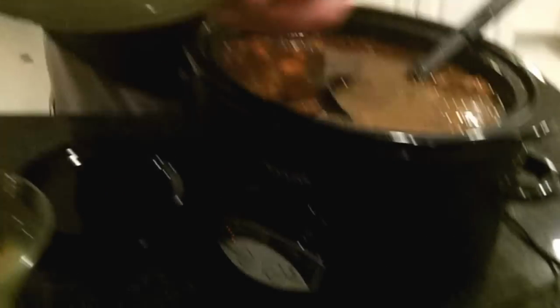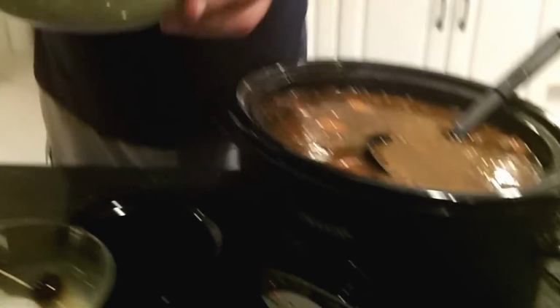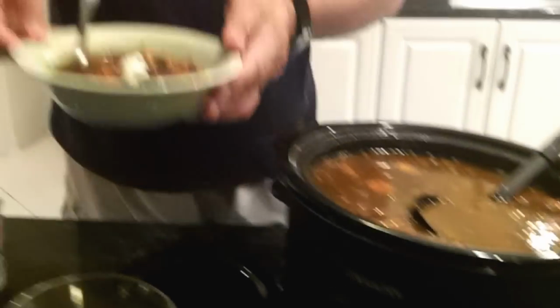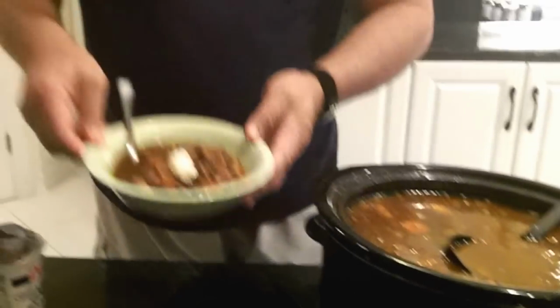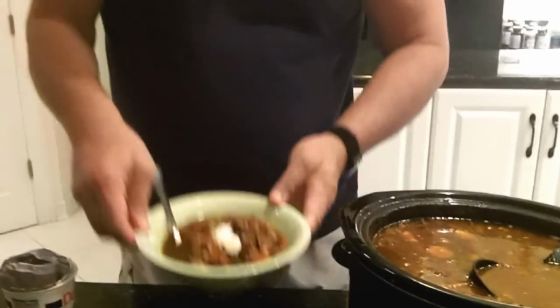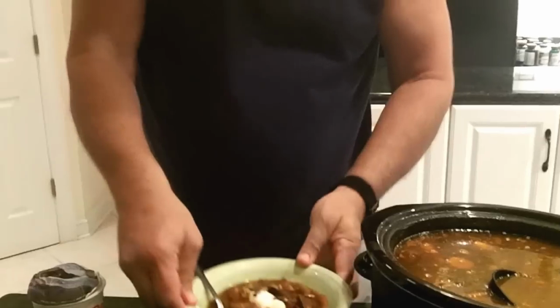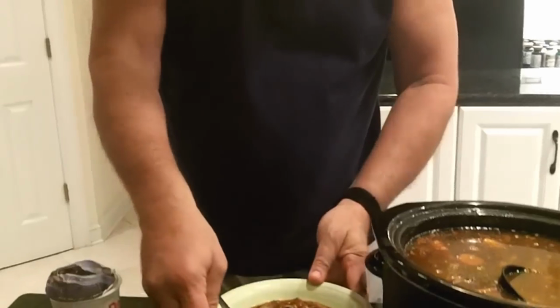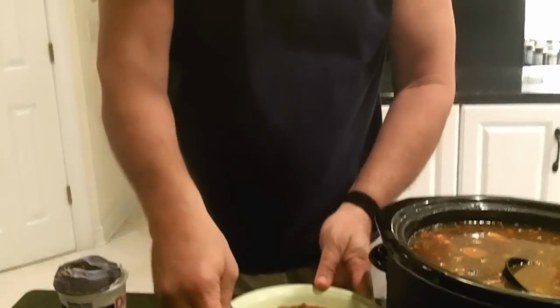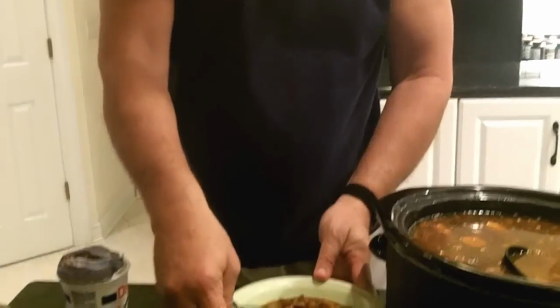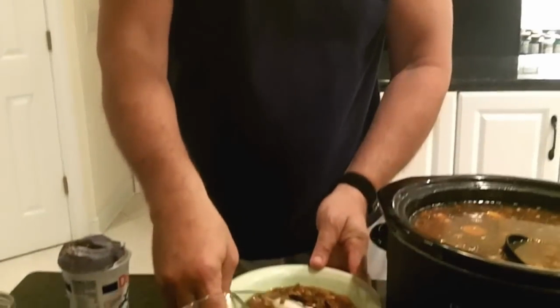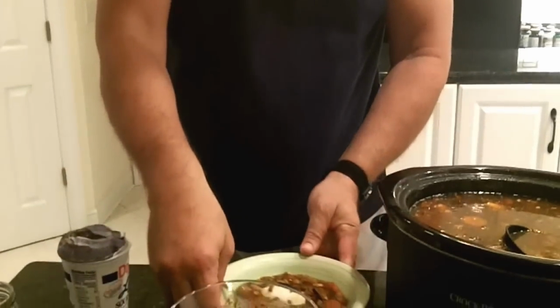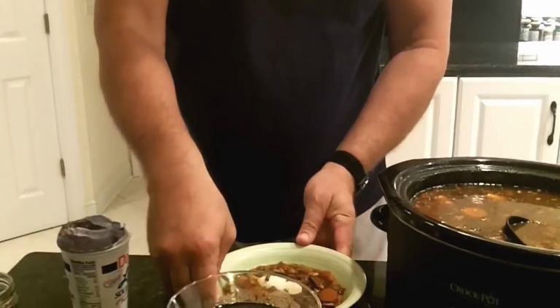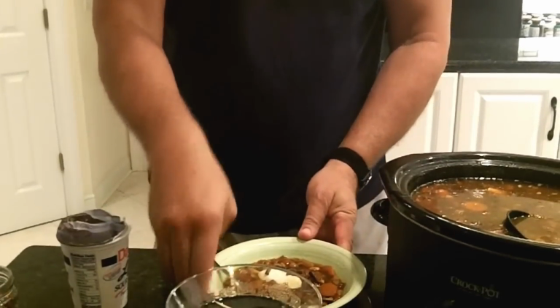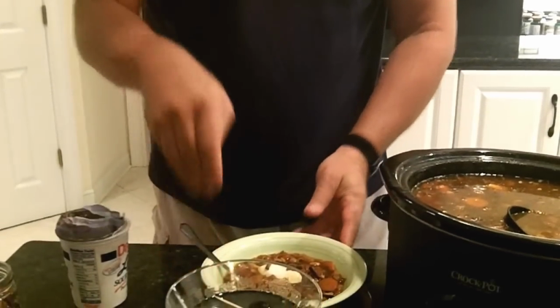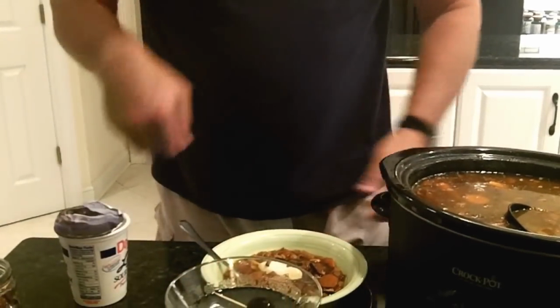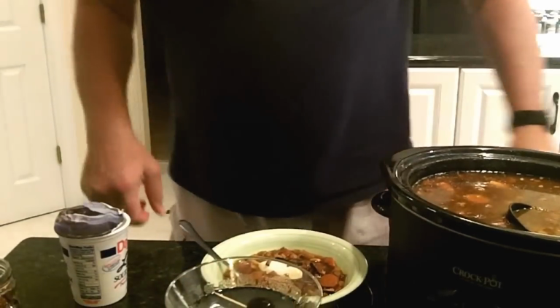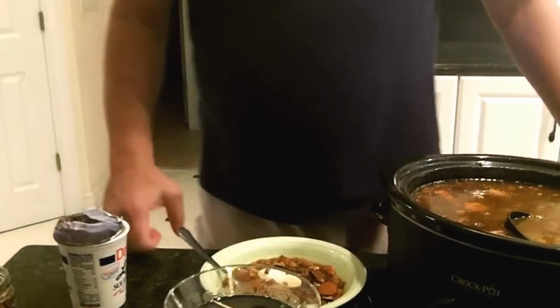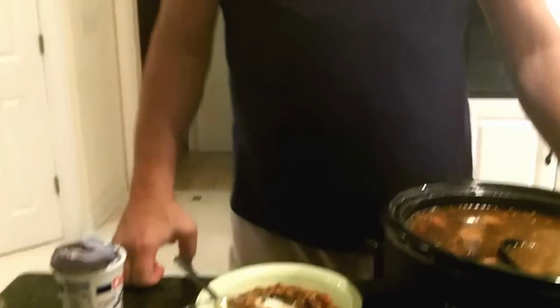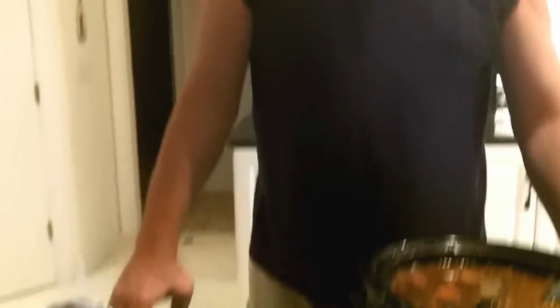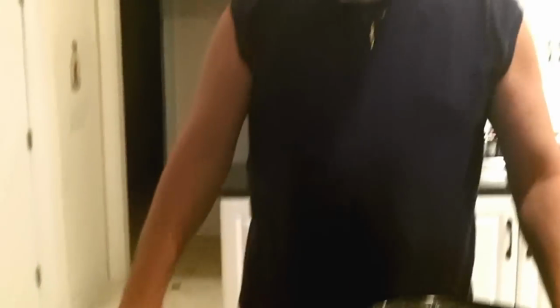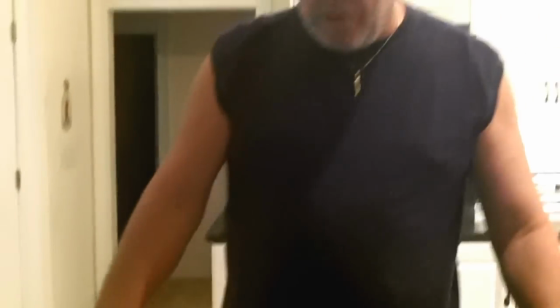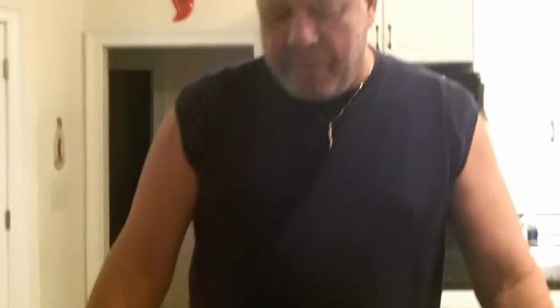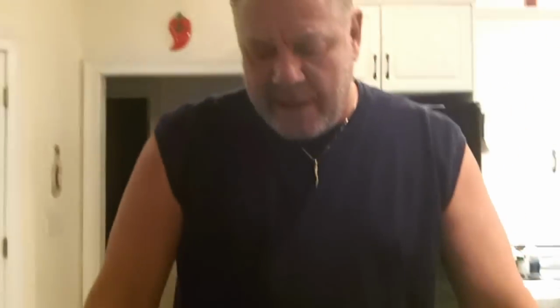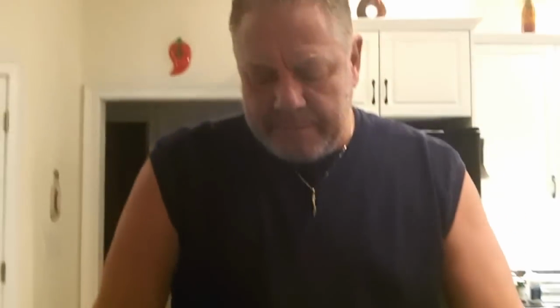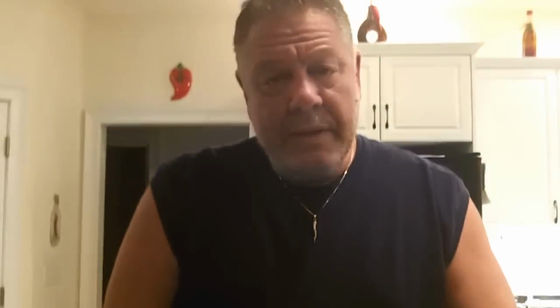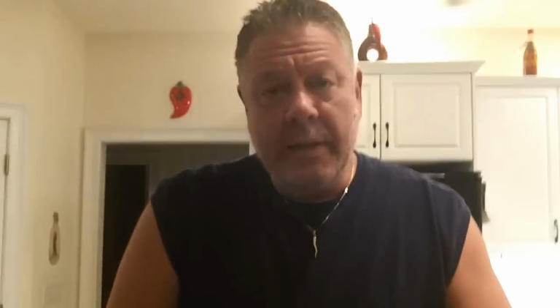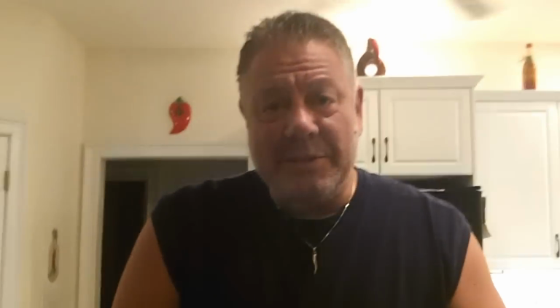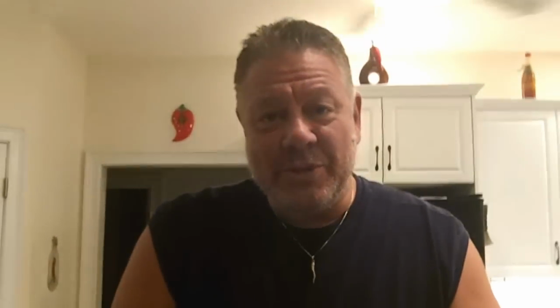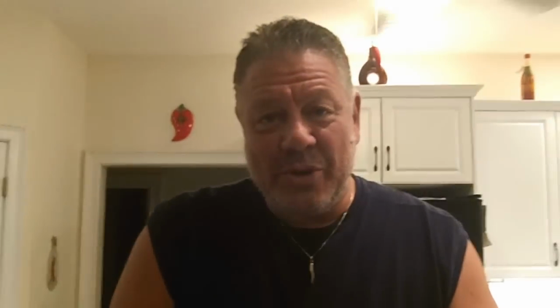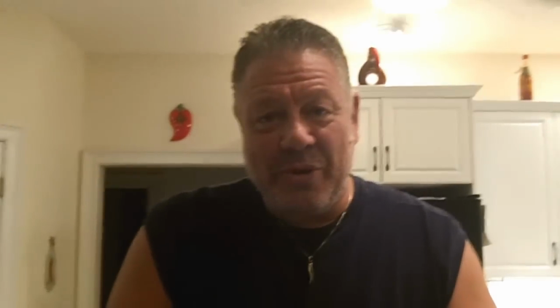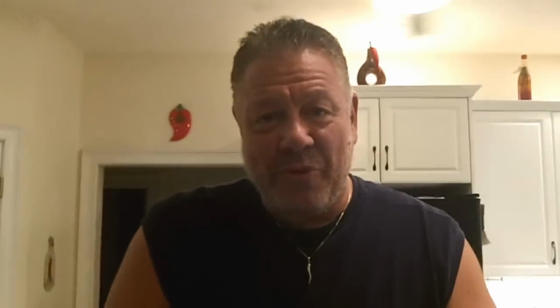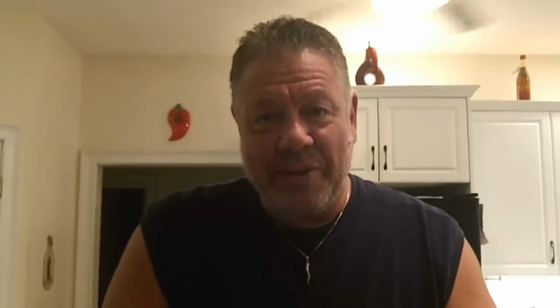So healthy, high protein, low calories, low fat — and so, so good for you.